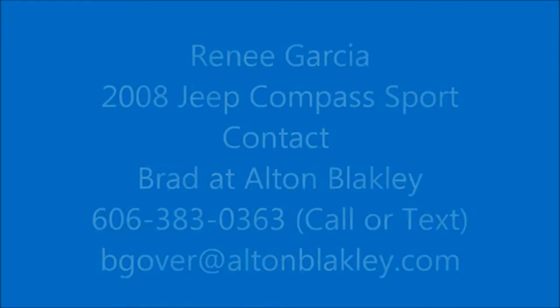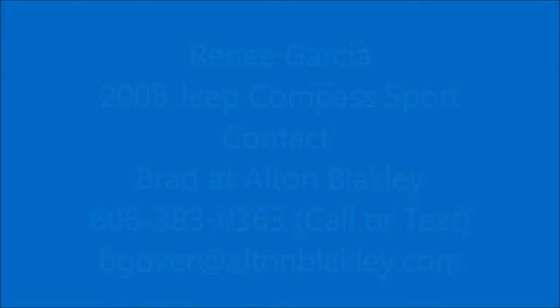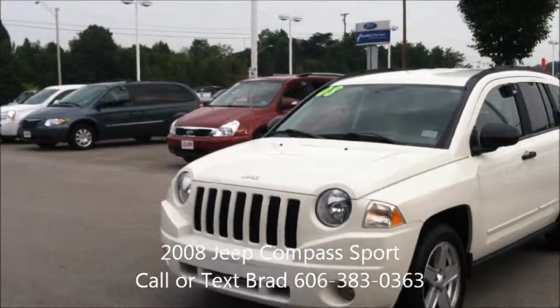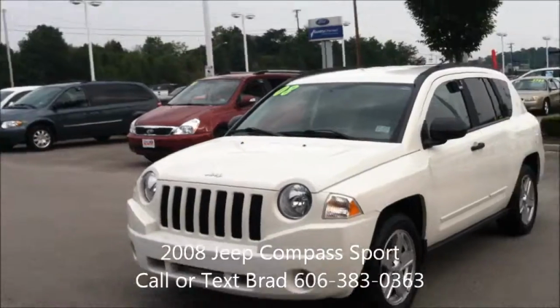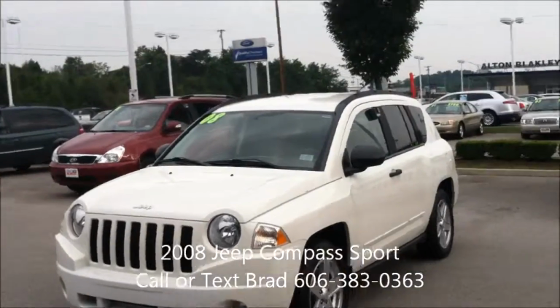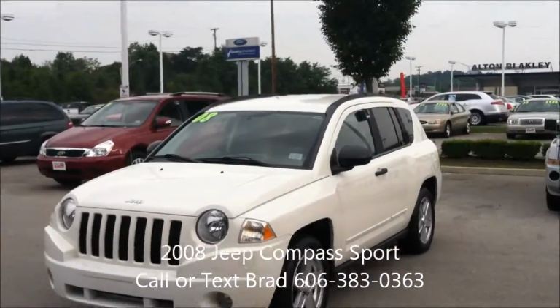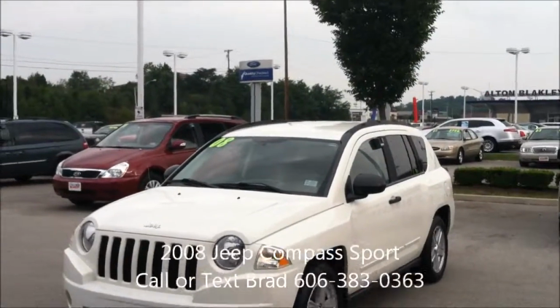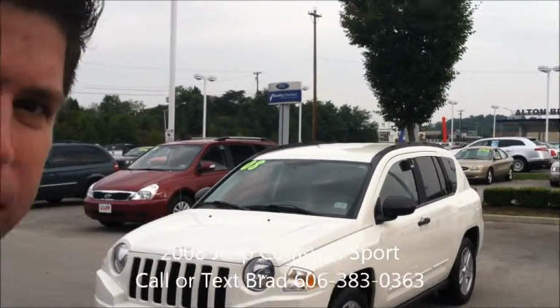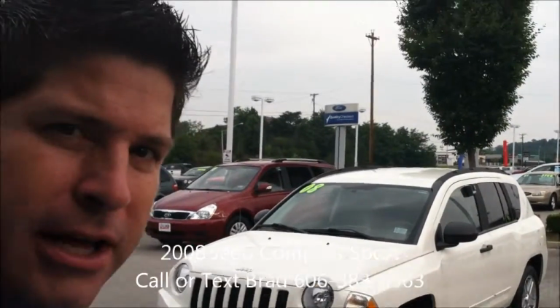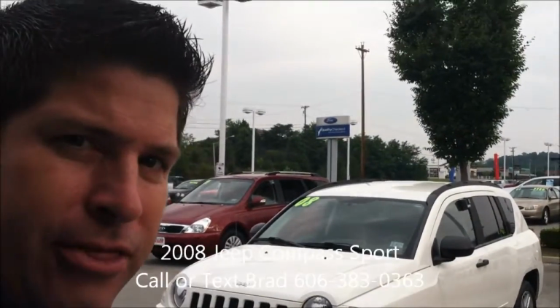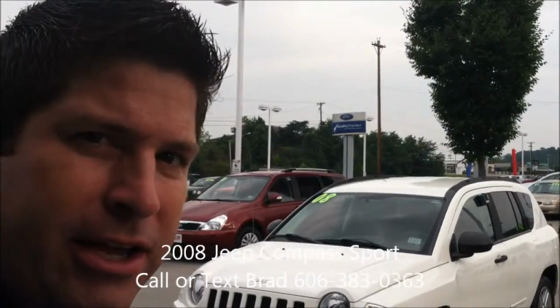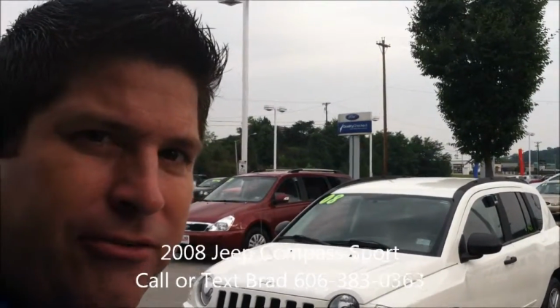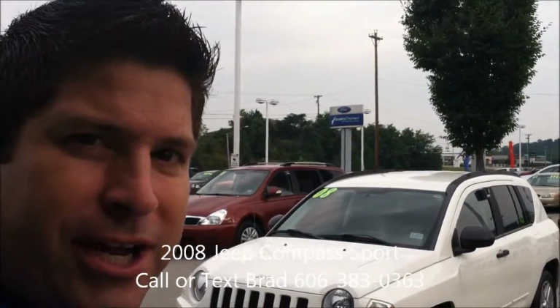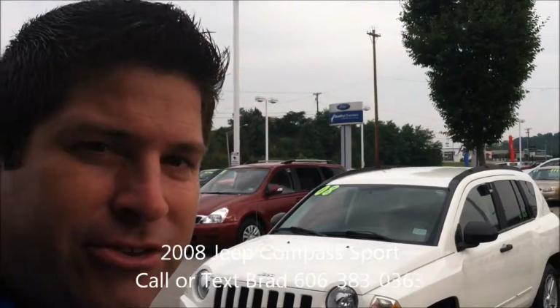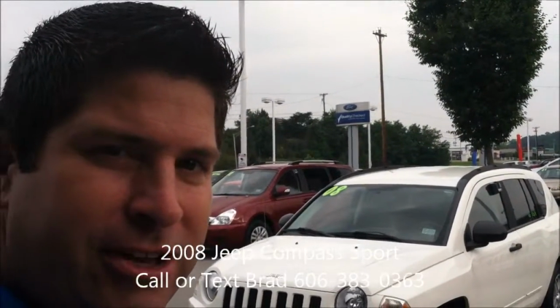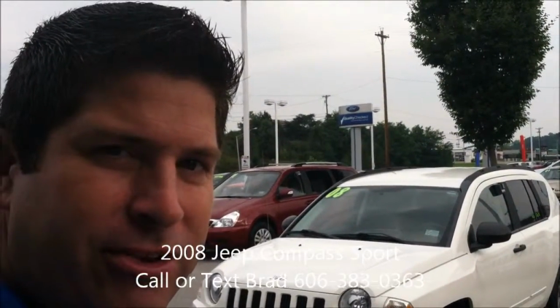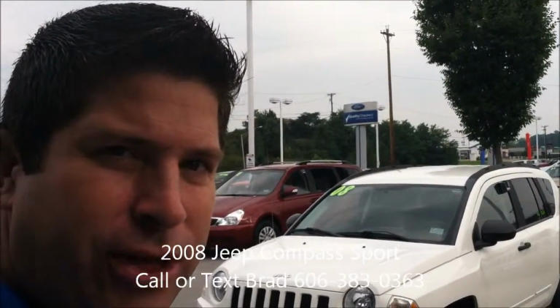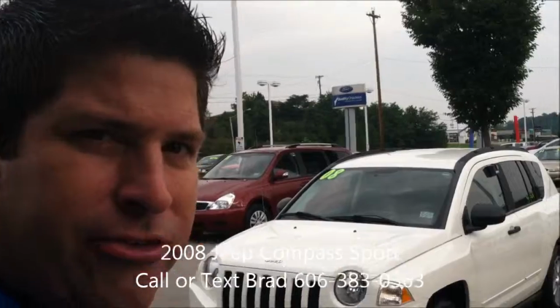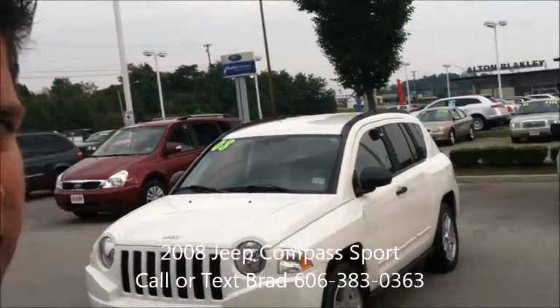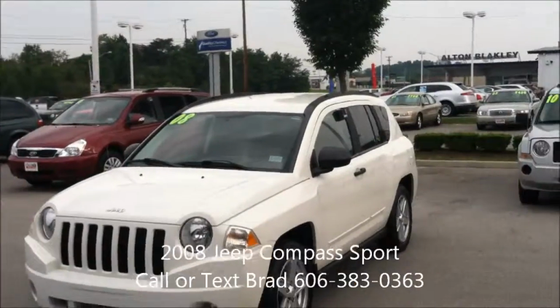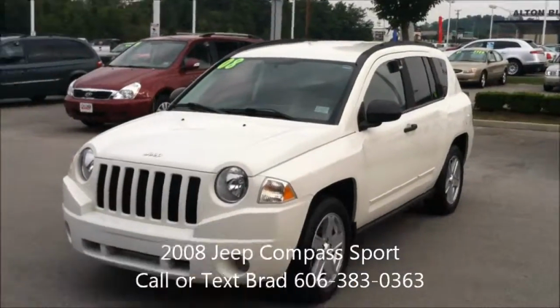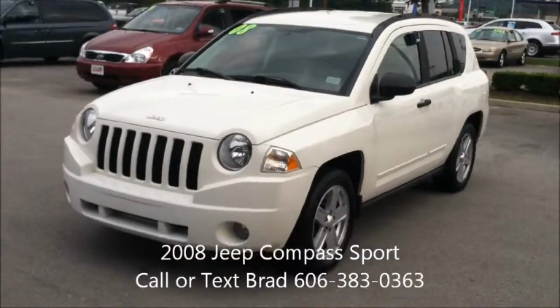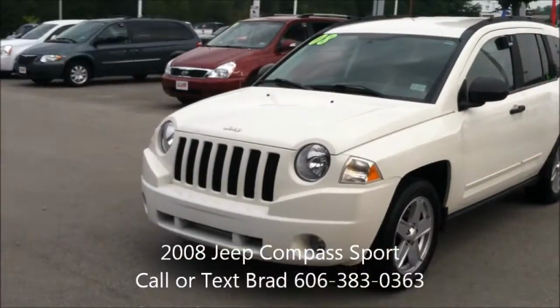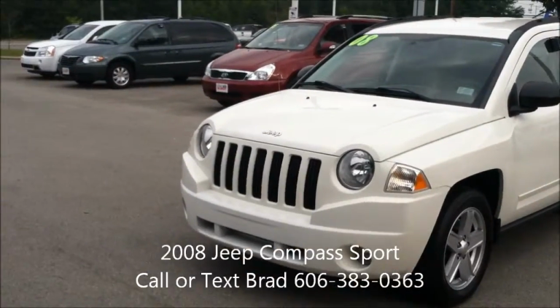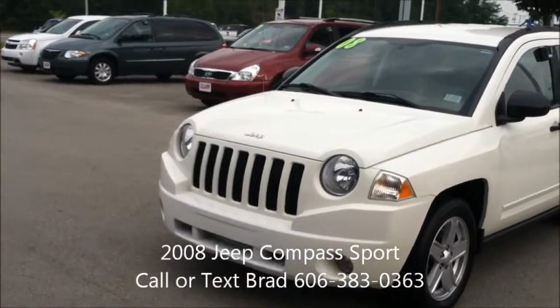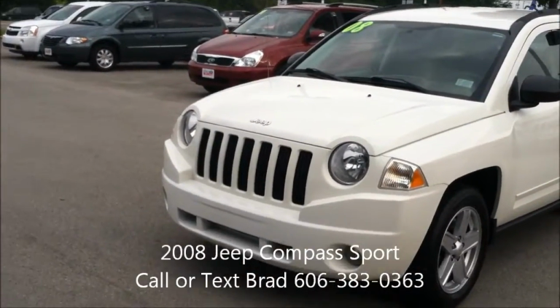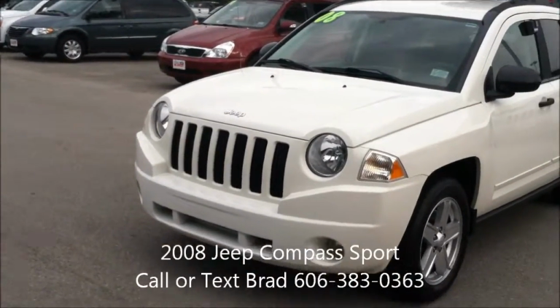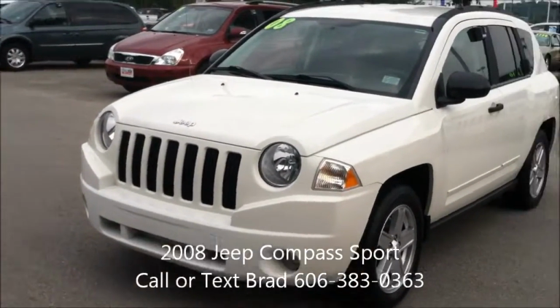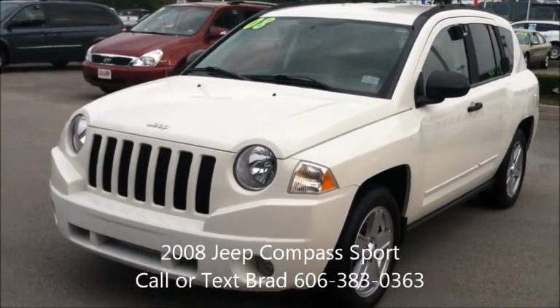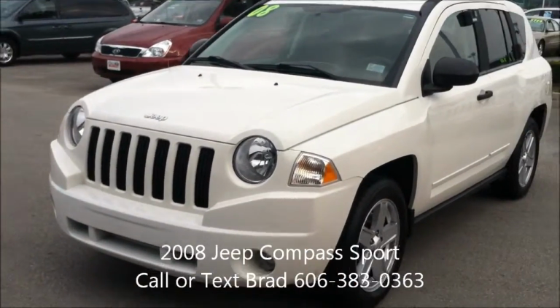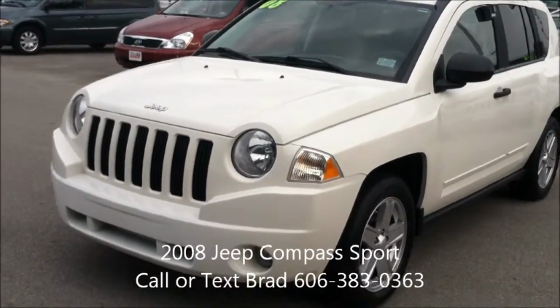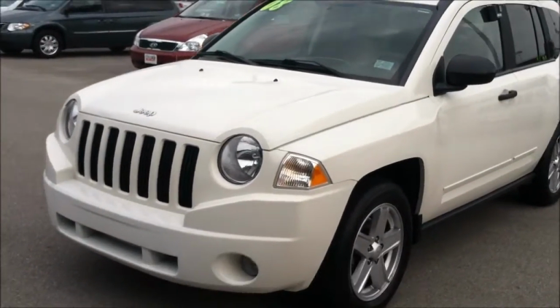Hello, Rene. It's Brad at Alton Blakely, and thank you for your interest in the 2008 Jeep Compass. This is the sport package.